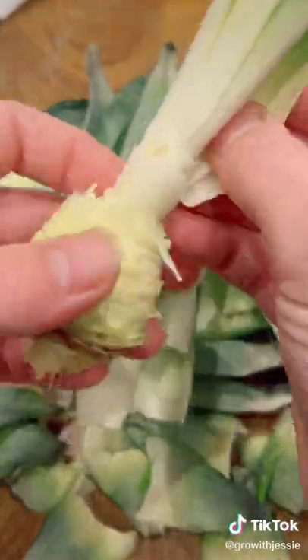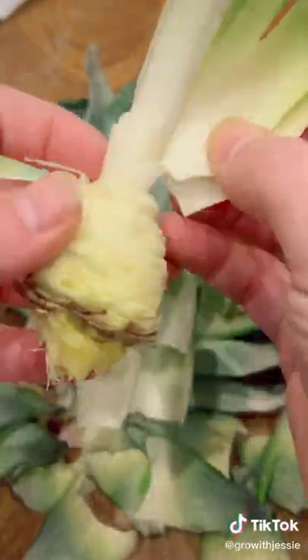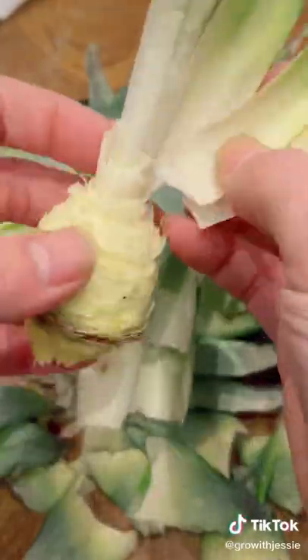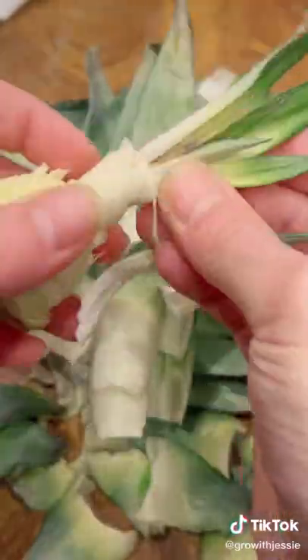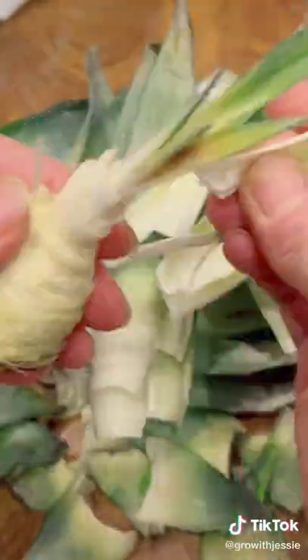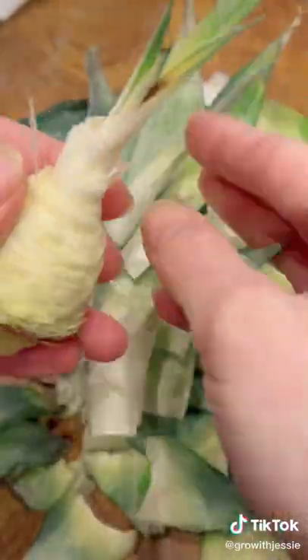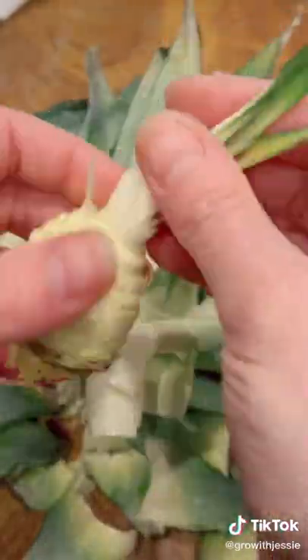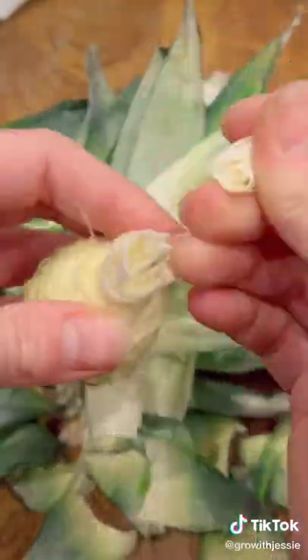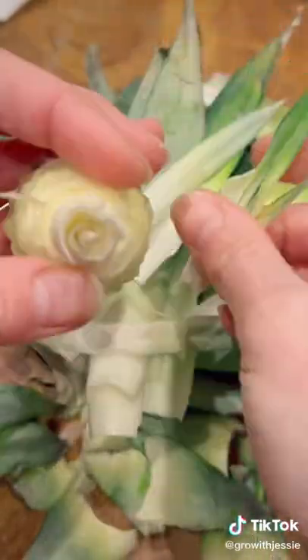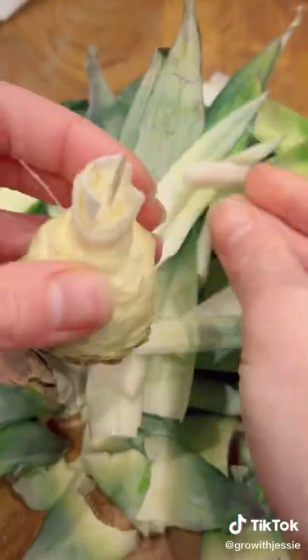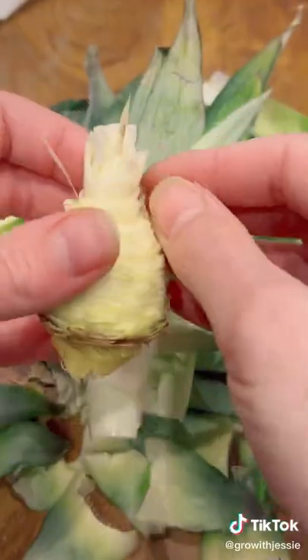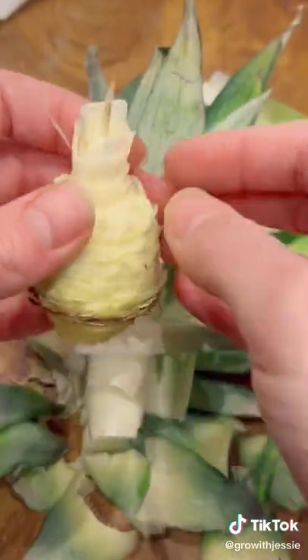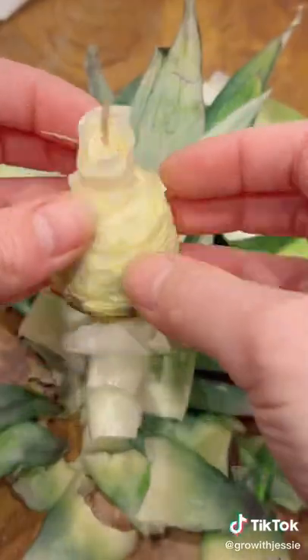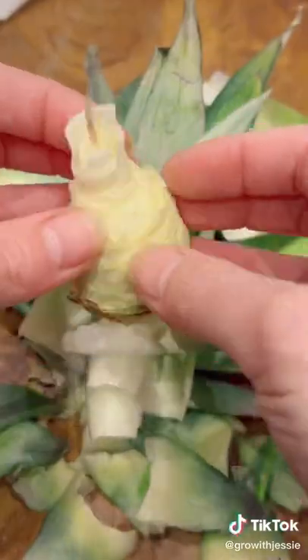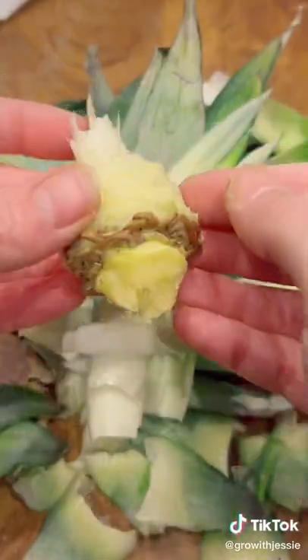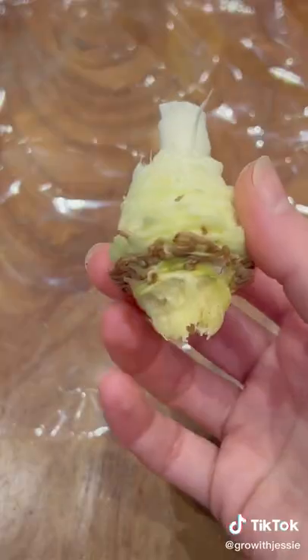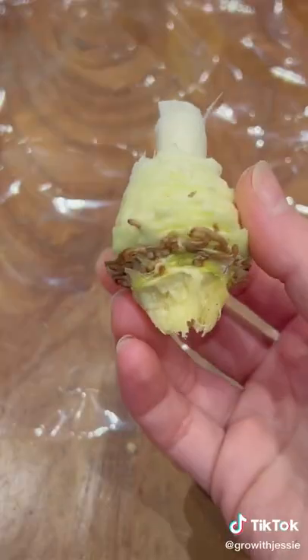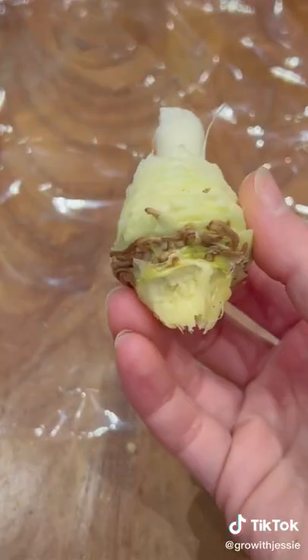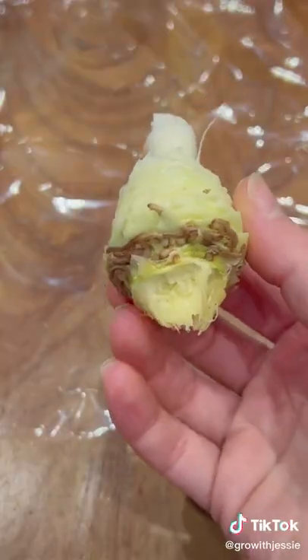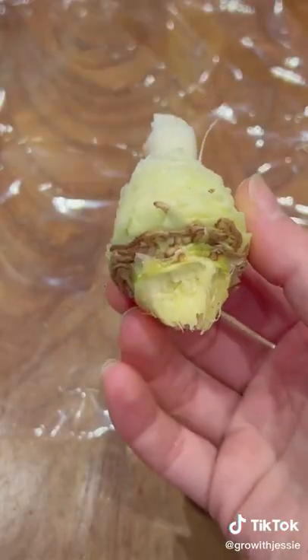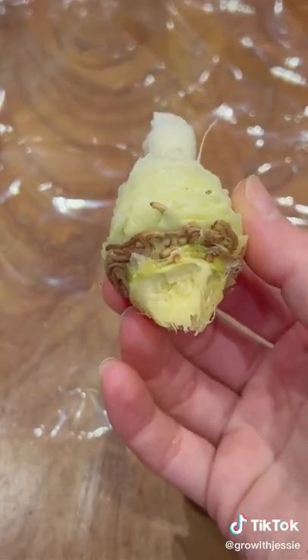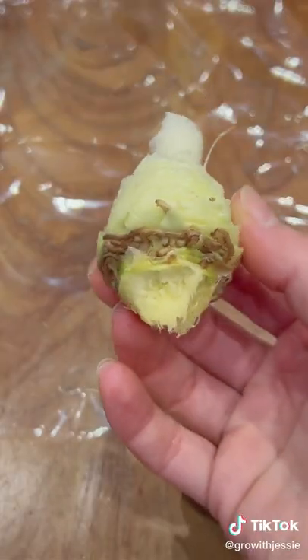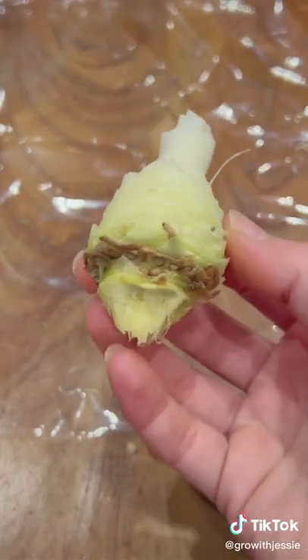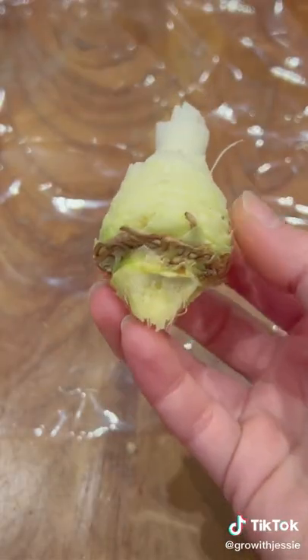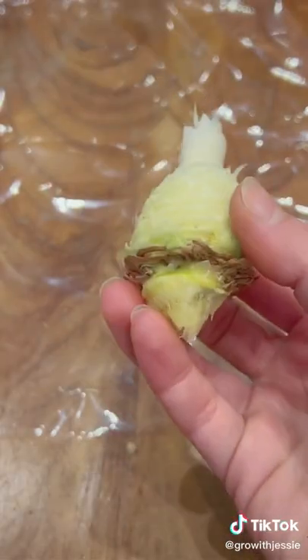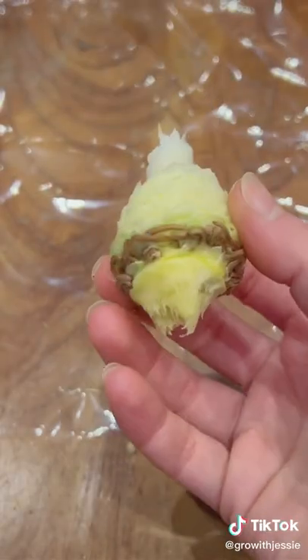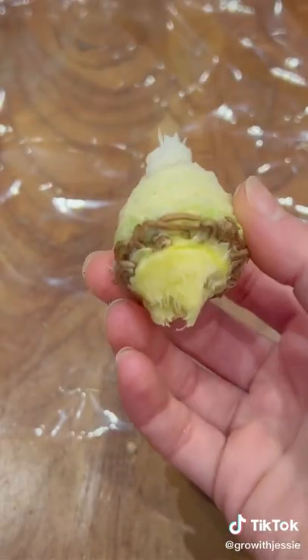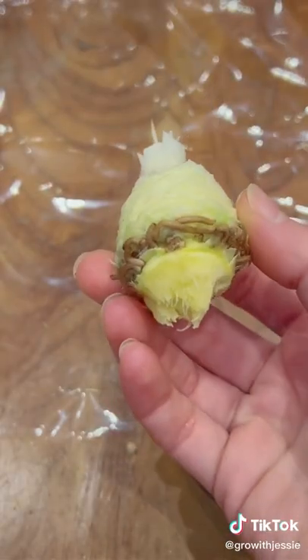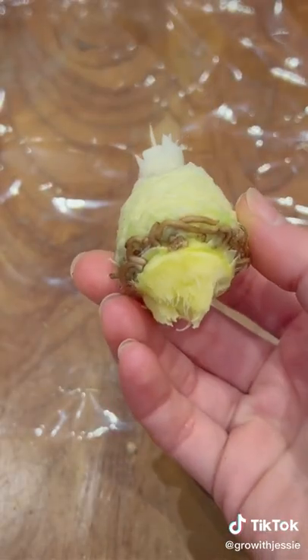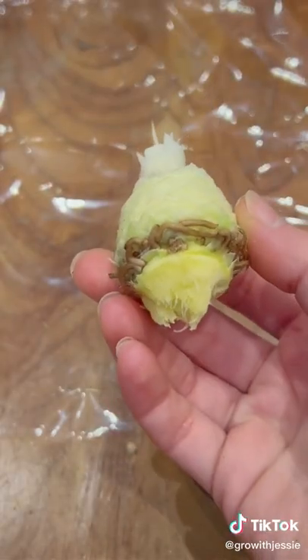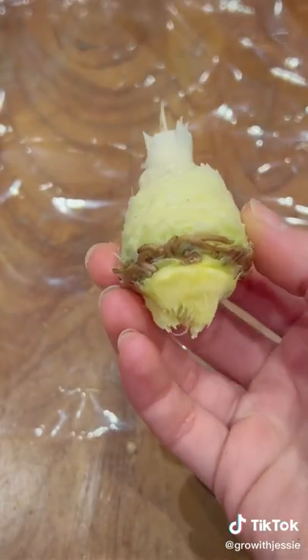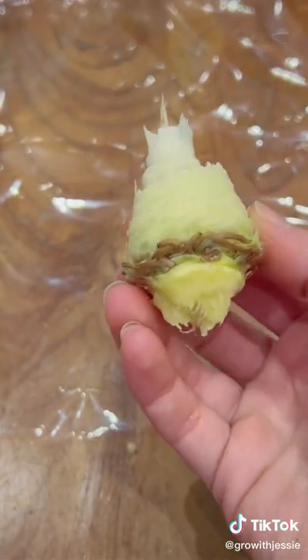And it looks like we're in luck because after removing the leaves, it looks like it's already got a head start on growth. There's little roots sprouting.